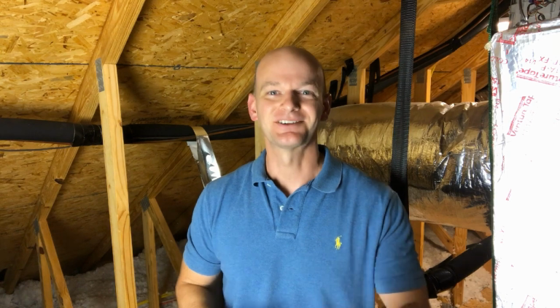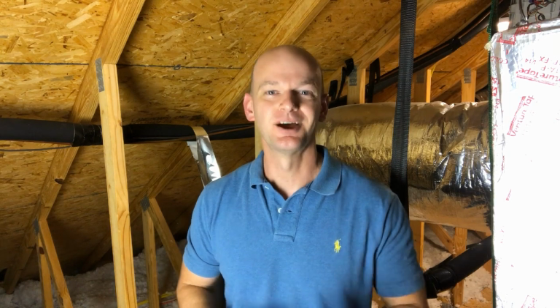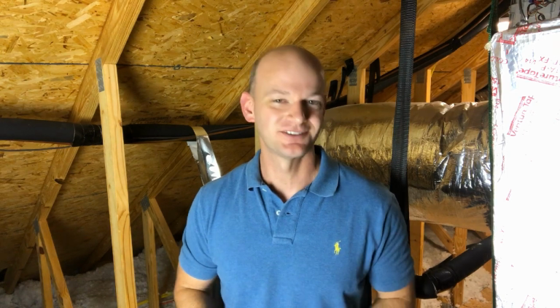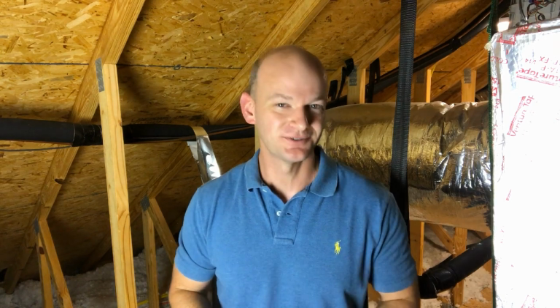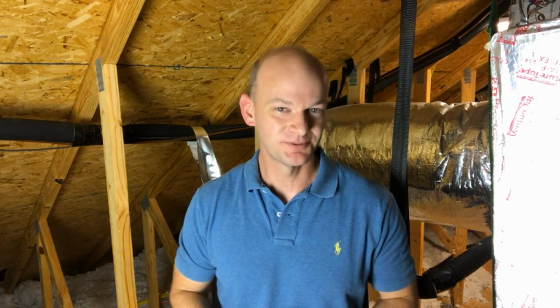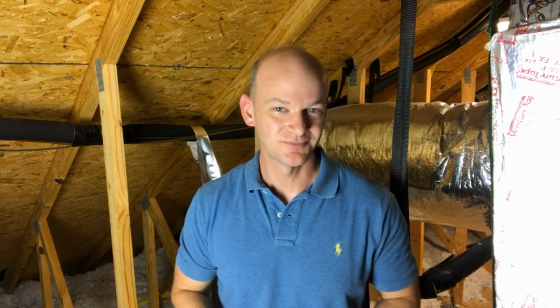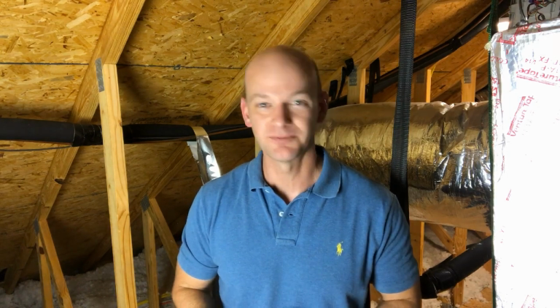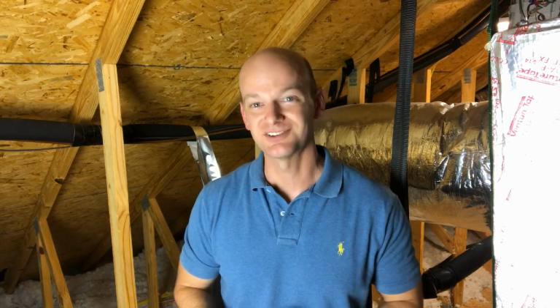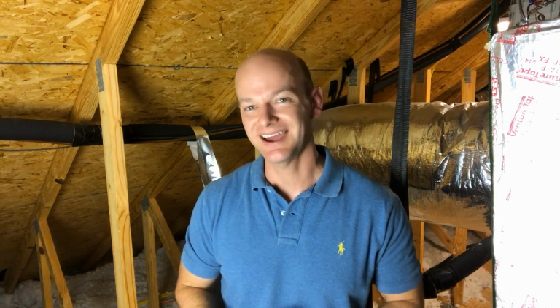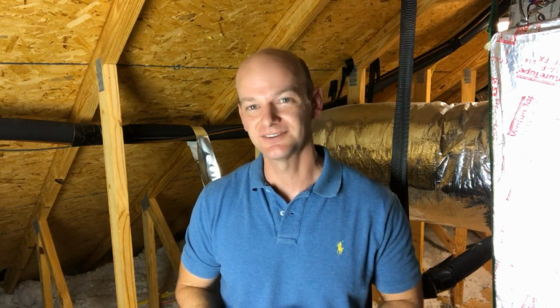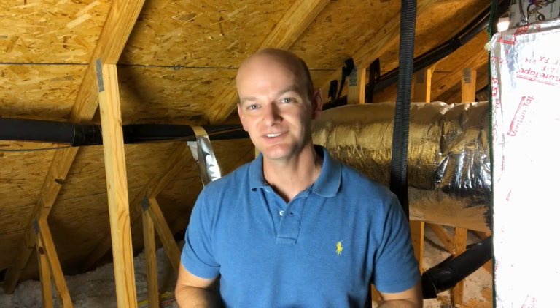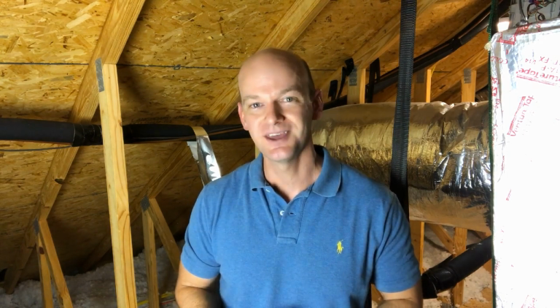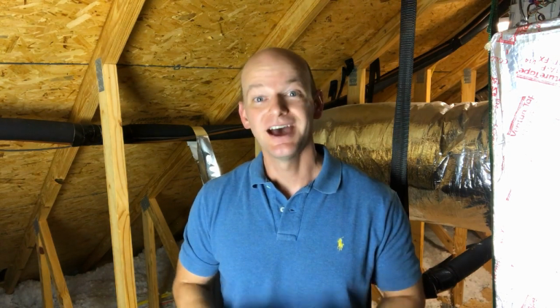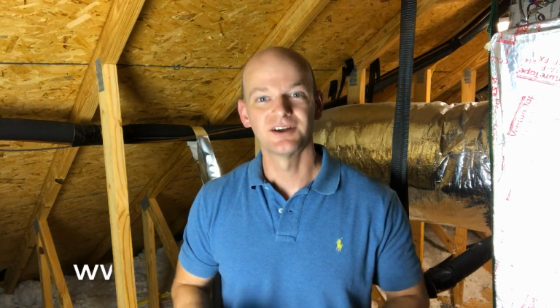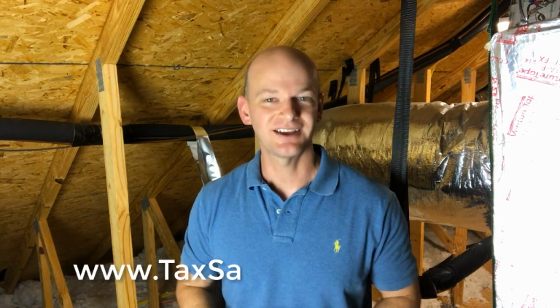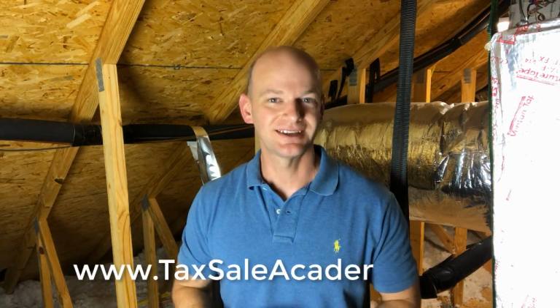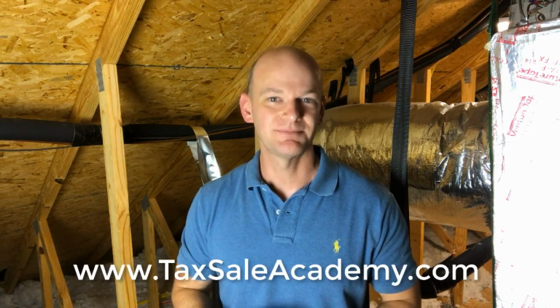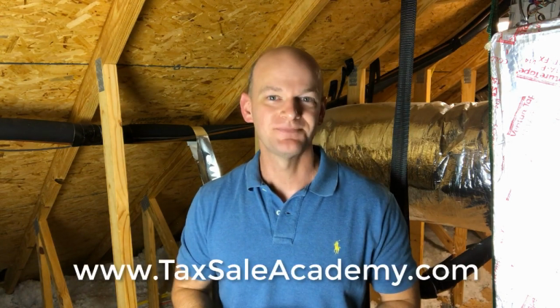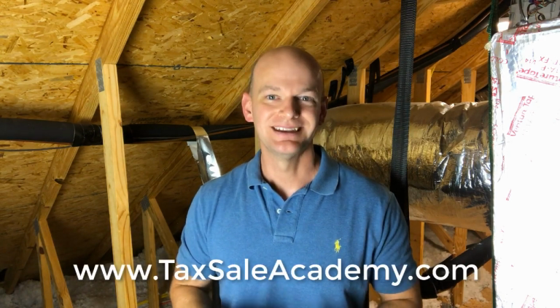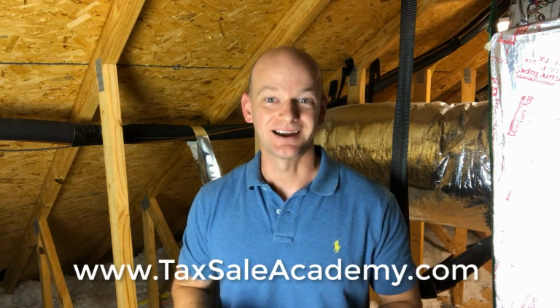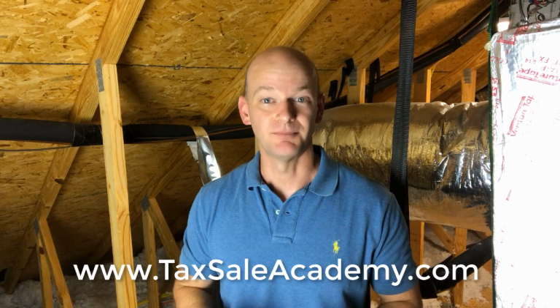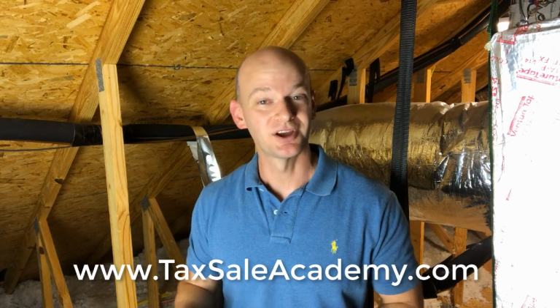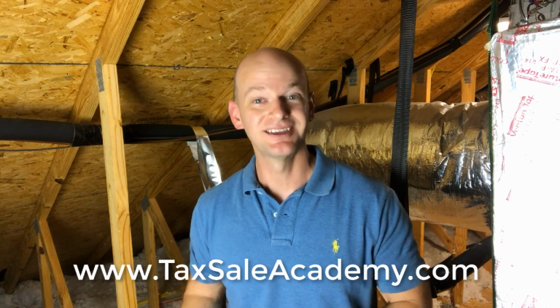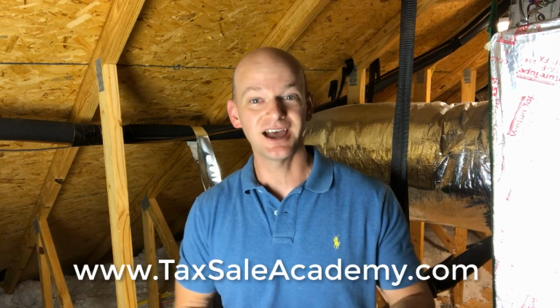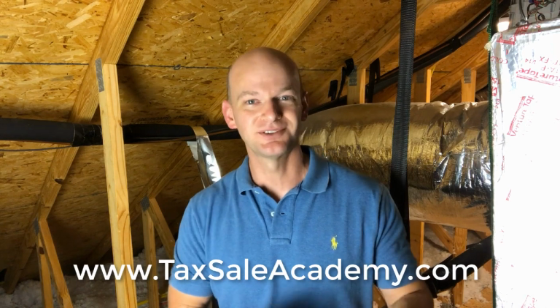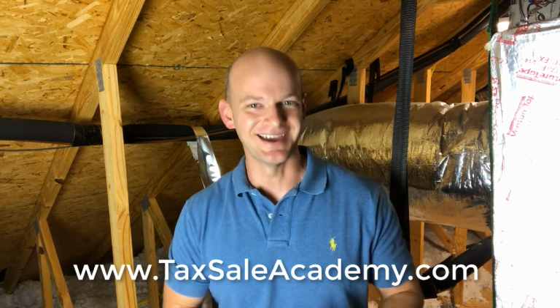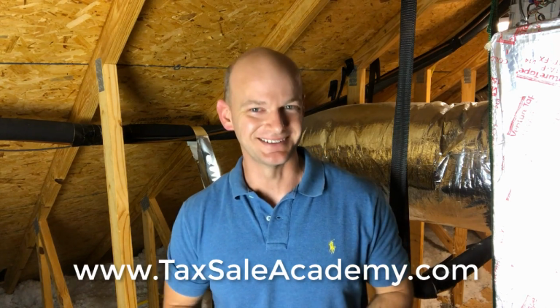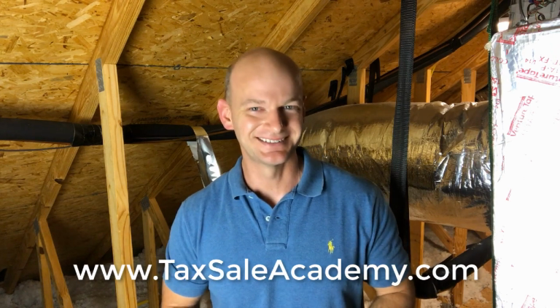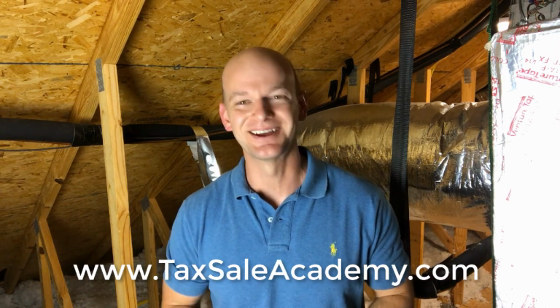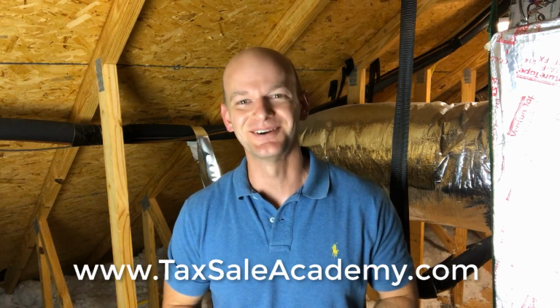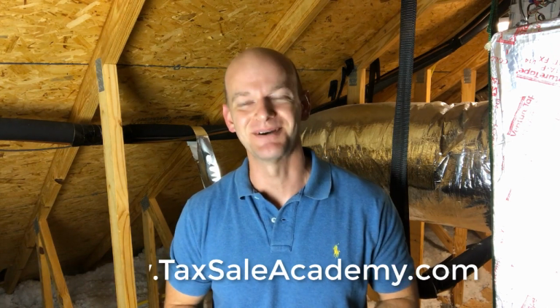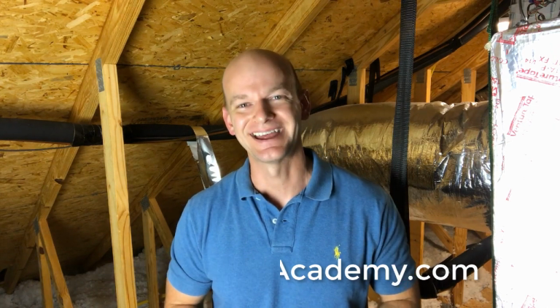Guys, I really hope this has helped you. For more information on tax sale investing, head over to taxsellacademy.com. I'm going to go ahead and get out to the AC. Take care, folks. Bye-bye.